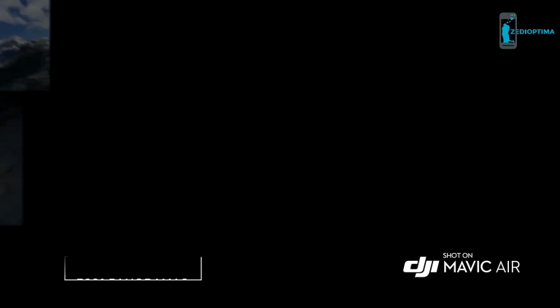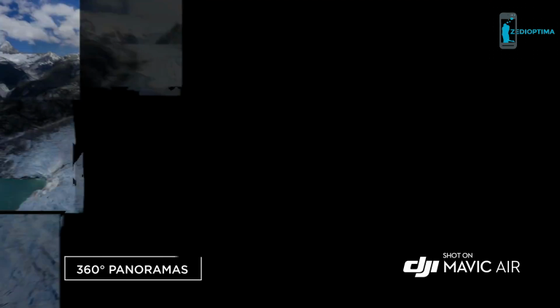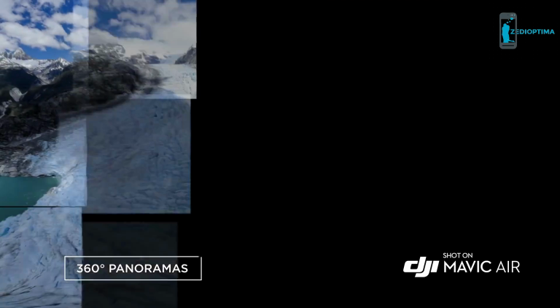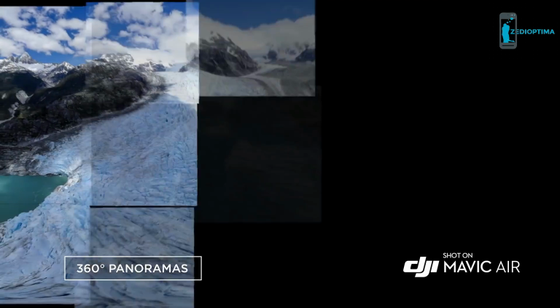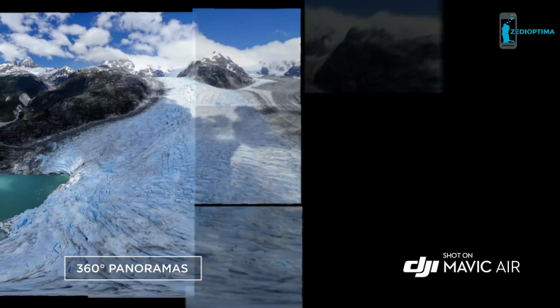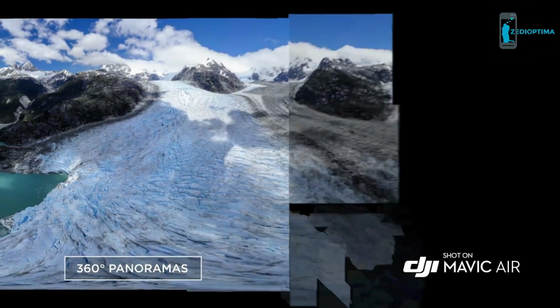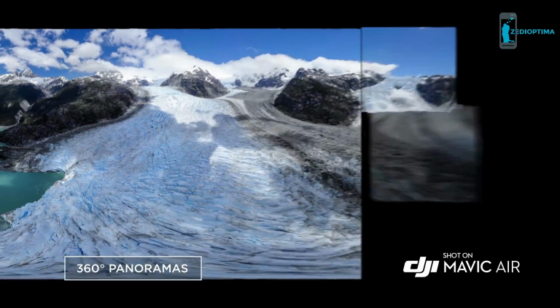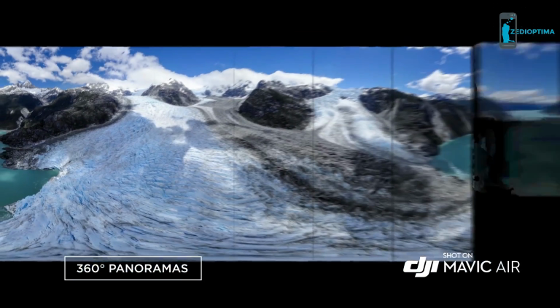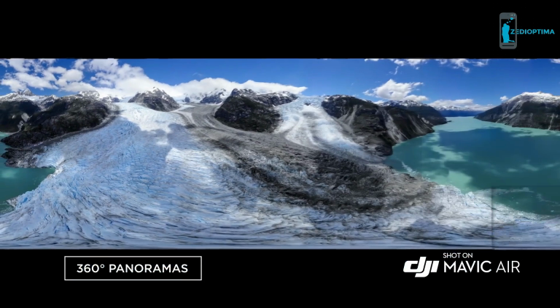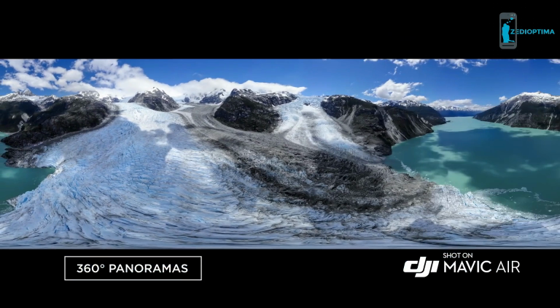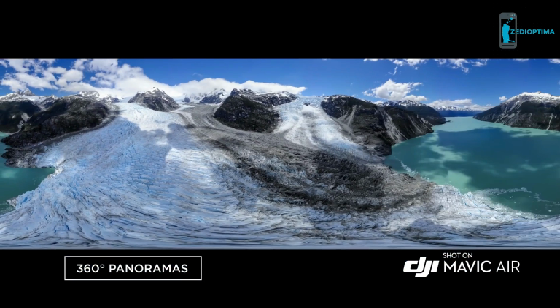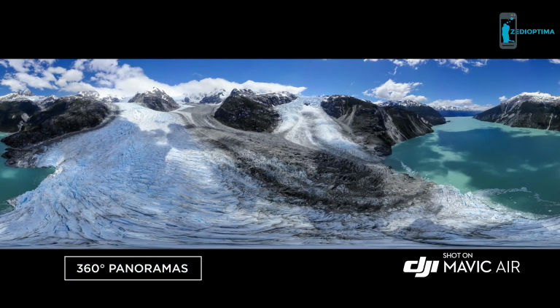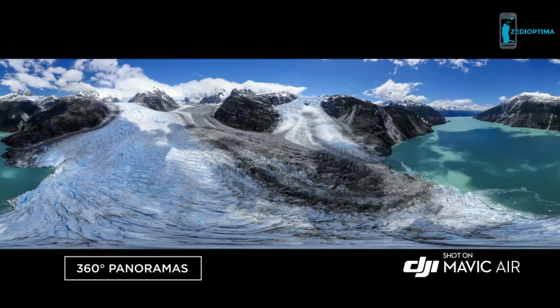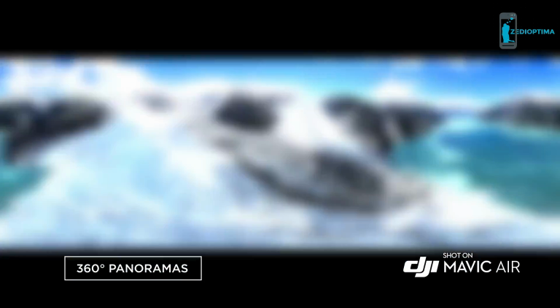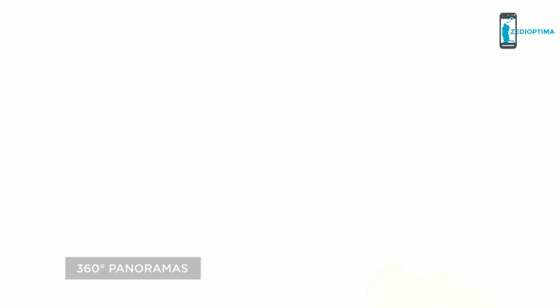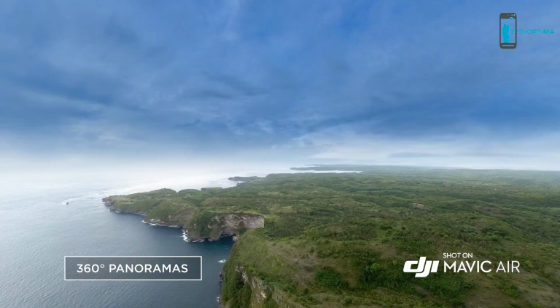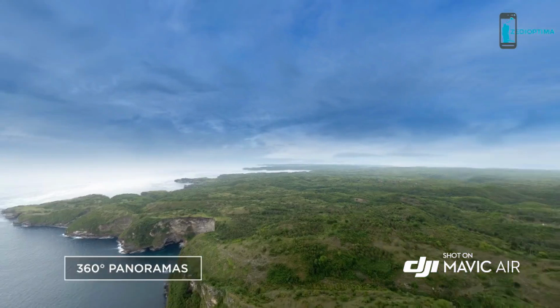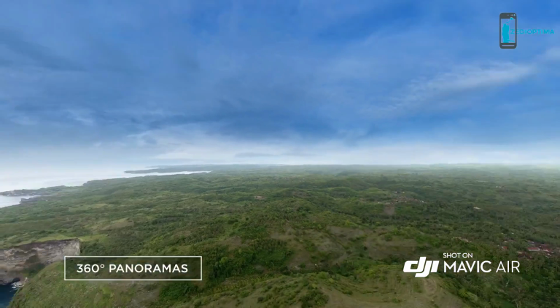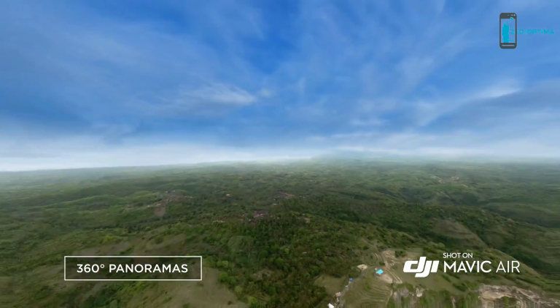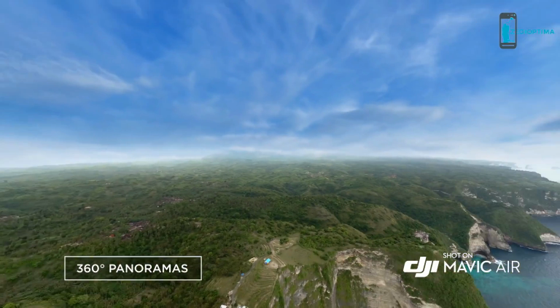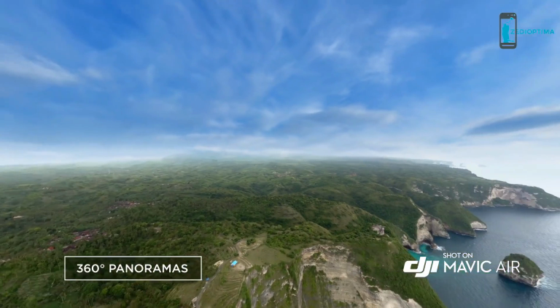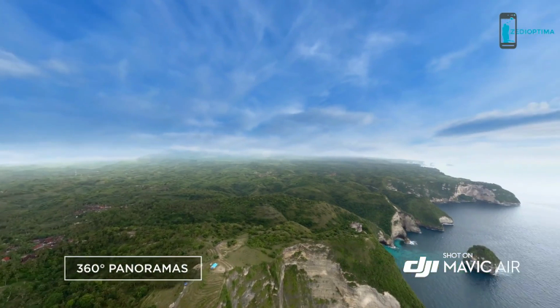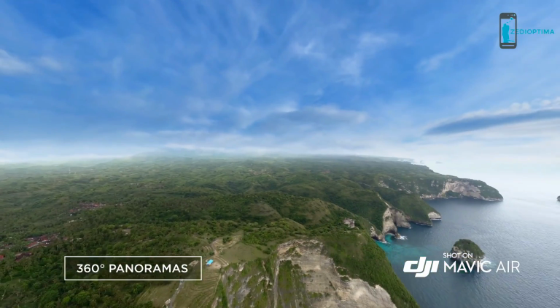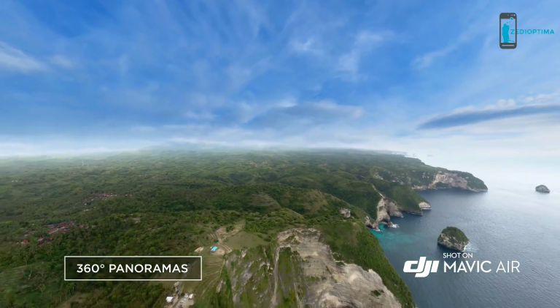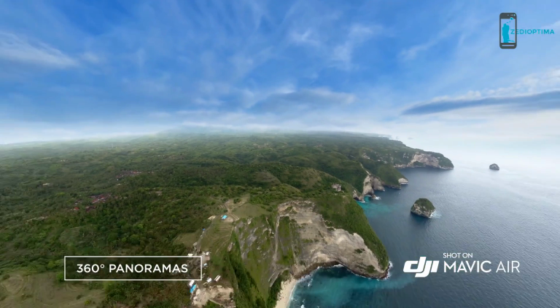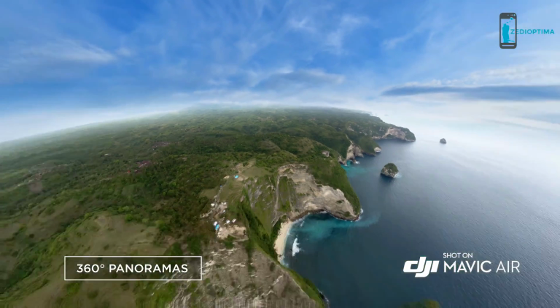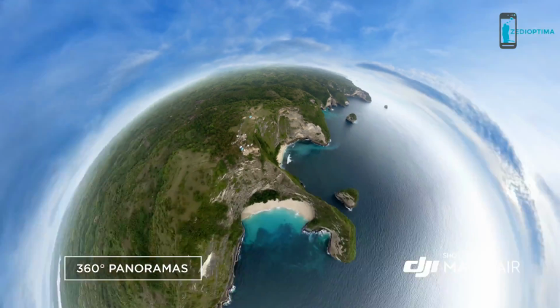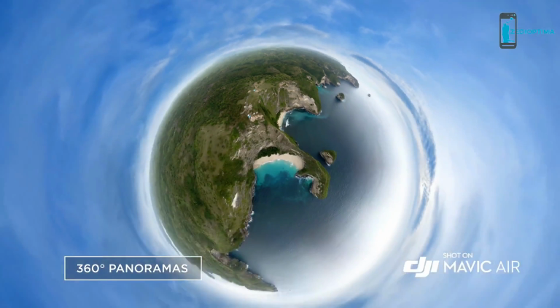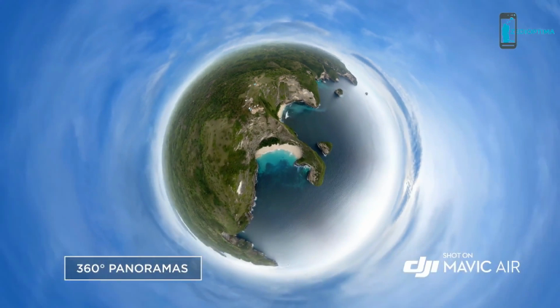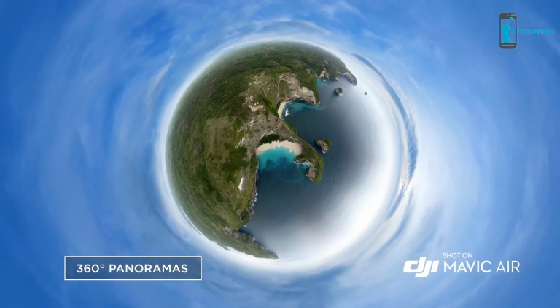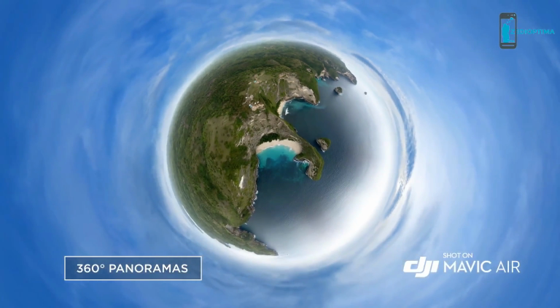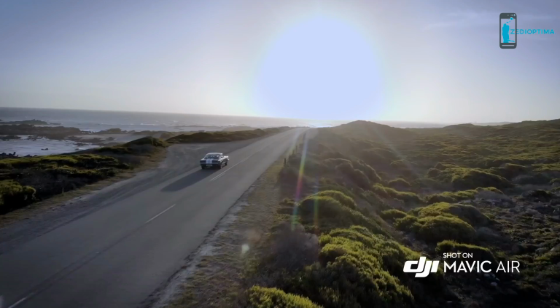The new and improved panorama mode captures stunning 360-degree photos at the push of a button.